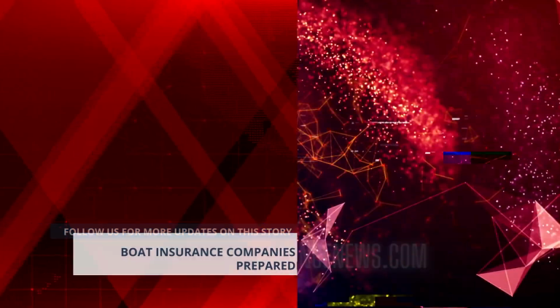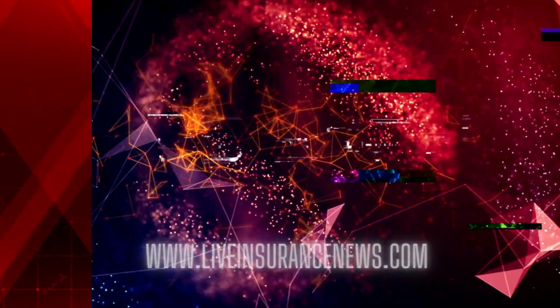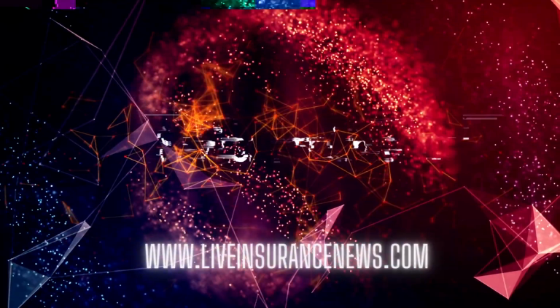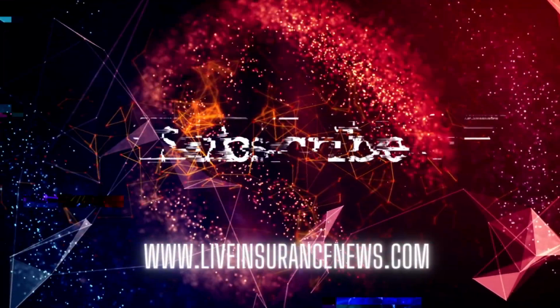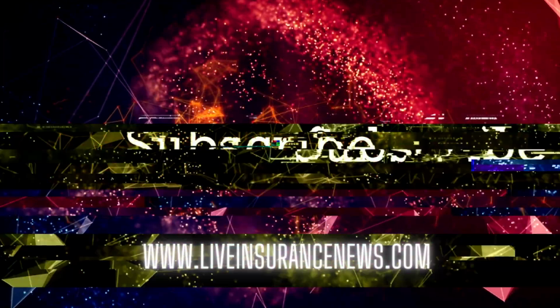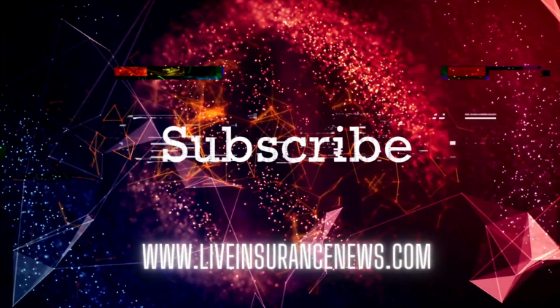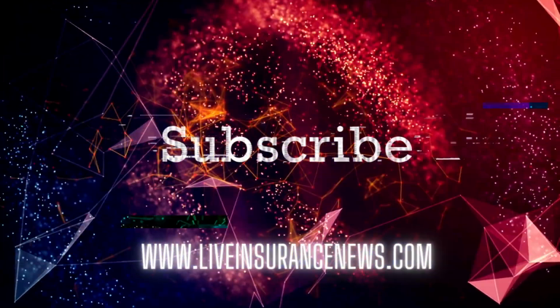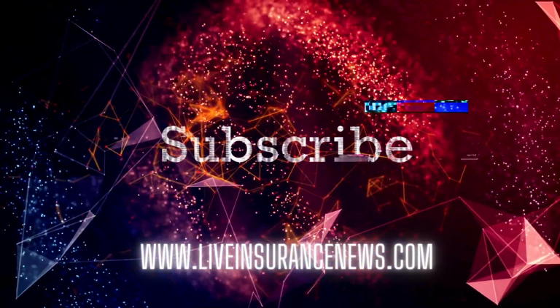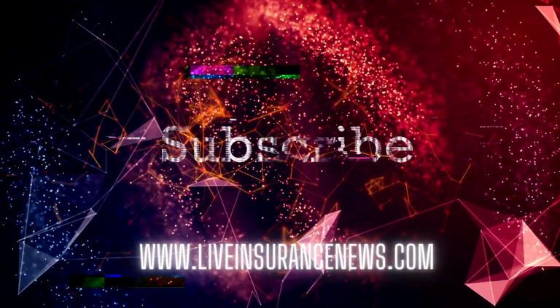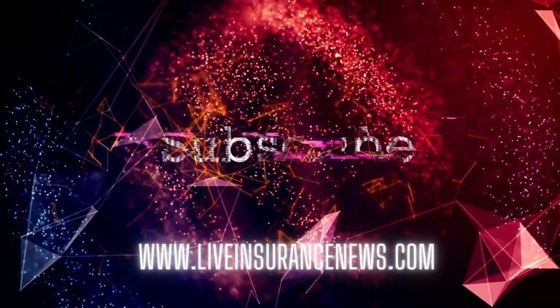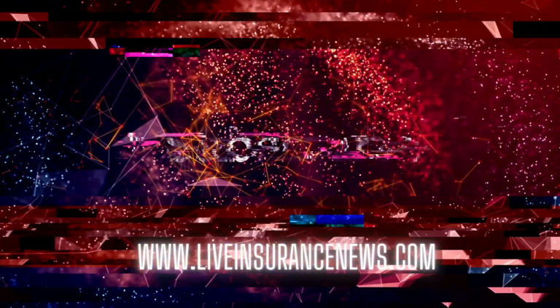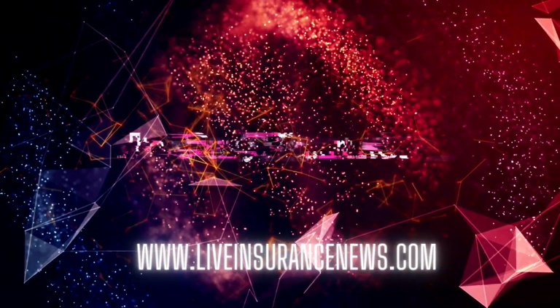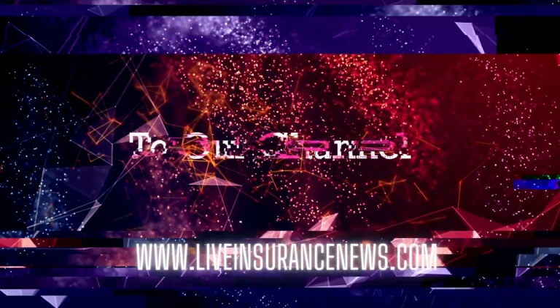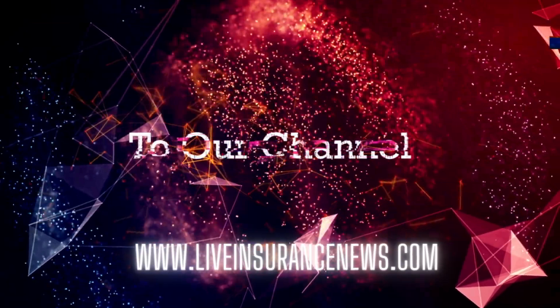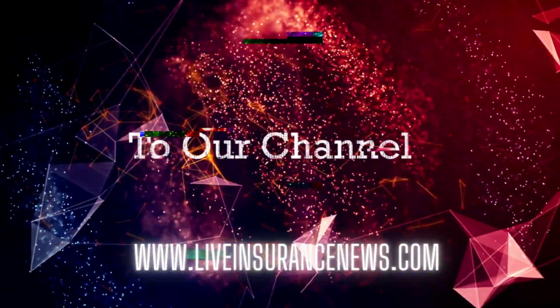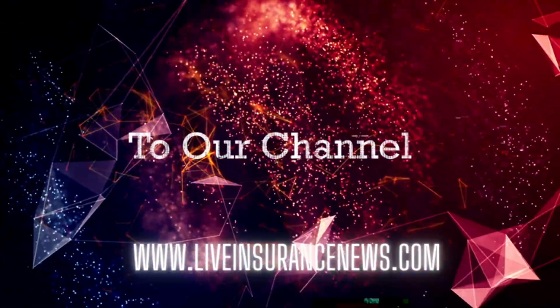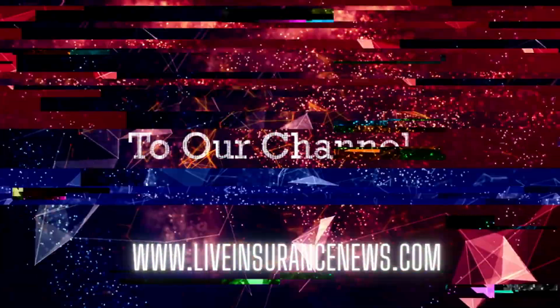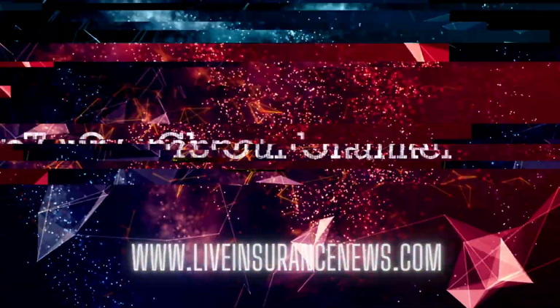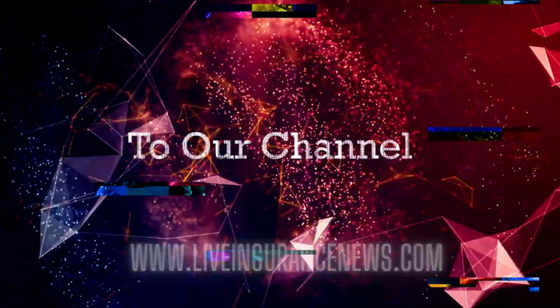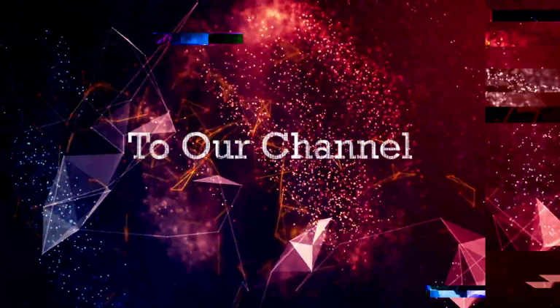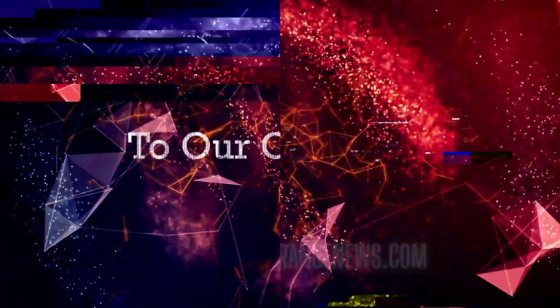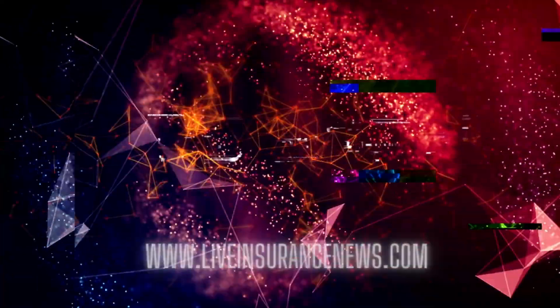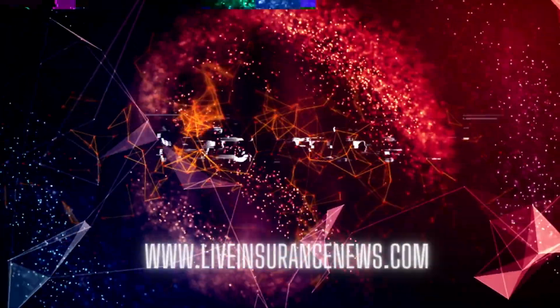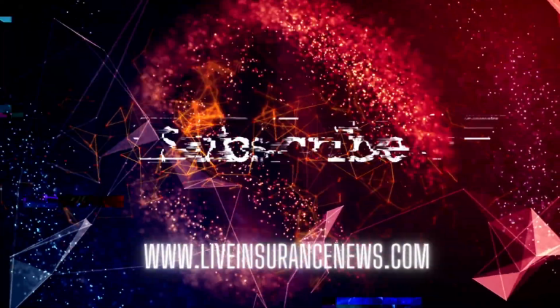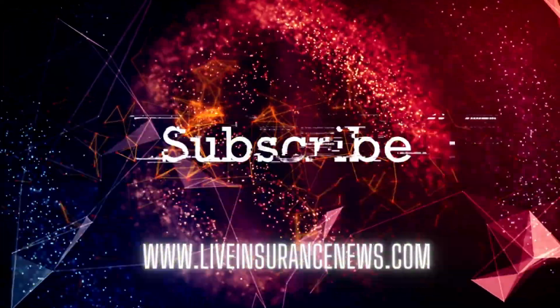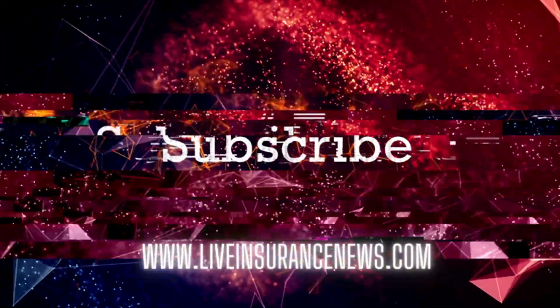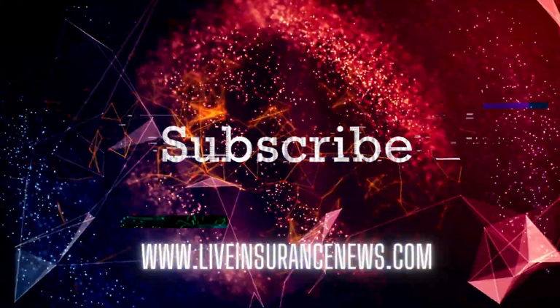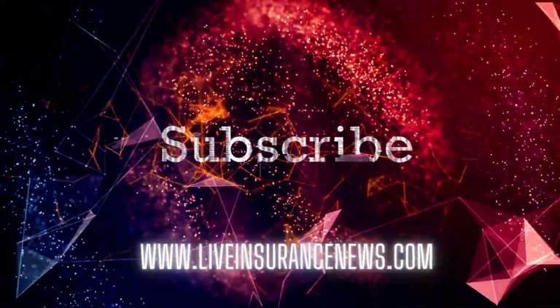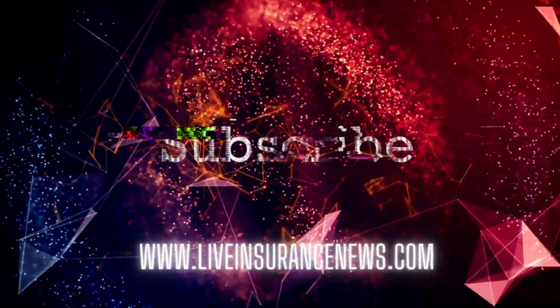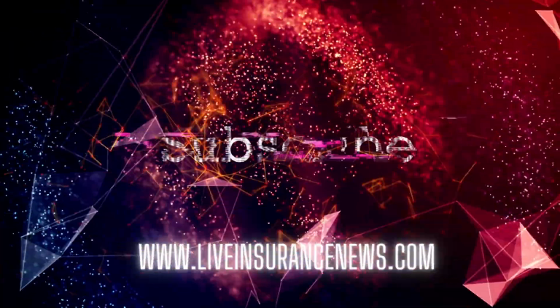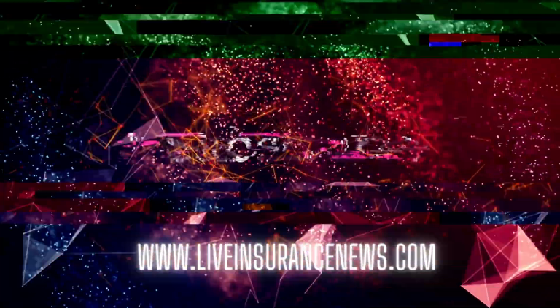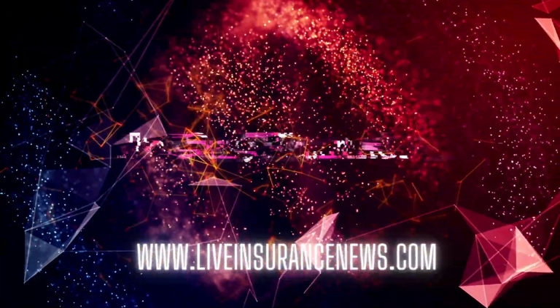Thank you for following LIN. Make sure to hit subscribe and sign up for our weekly newsletter today.